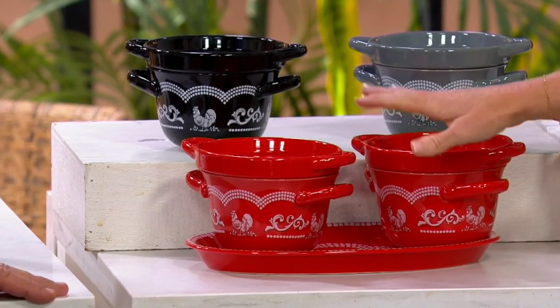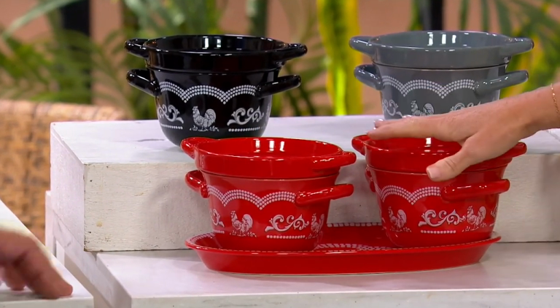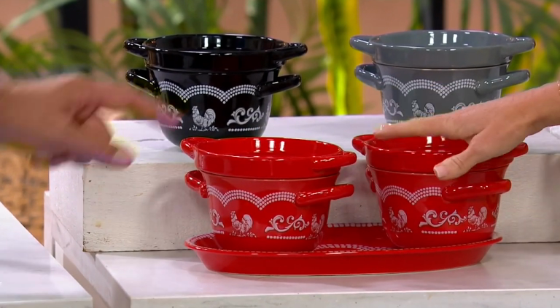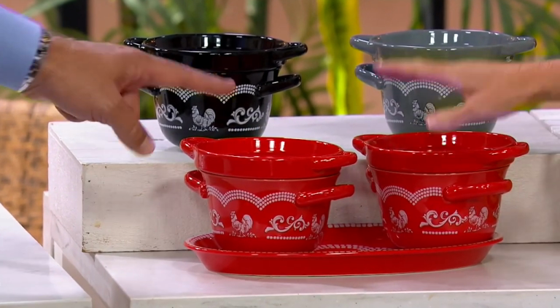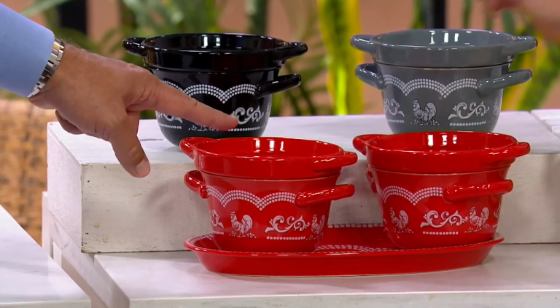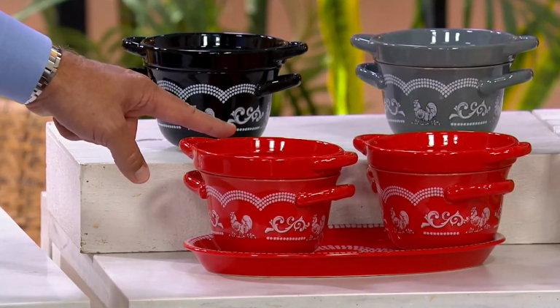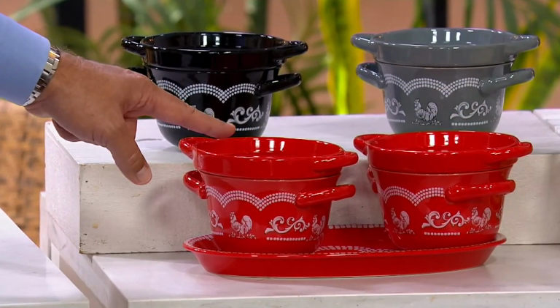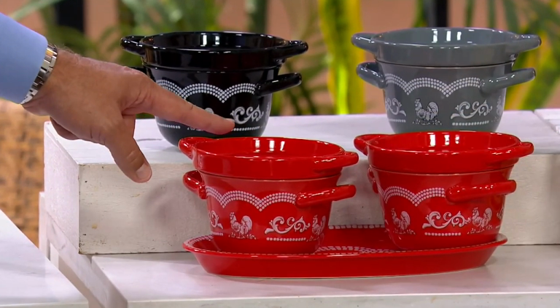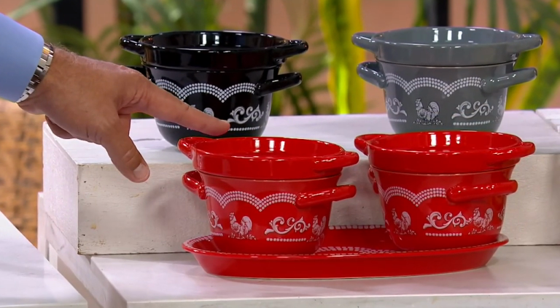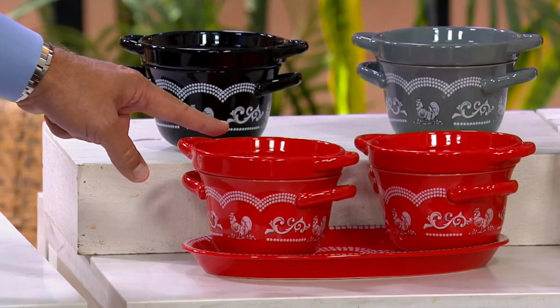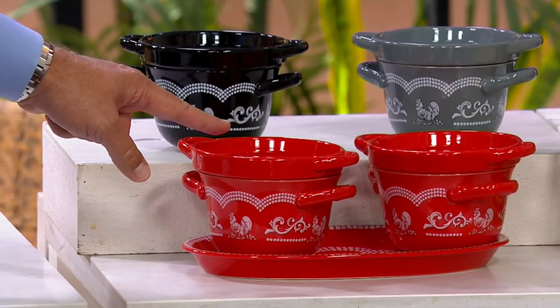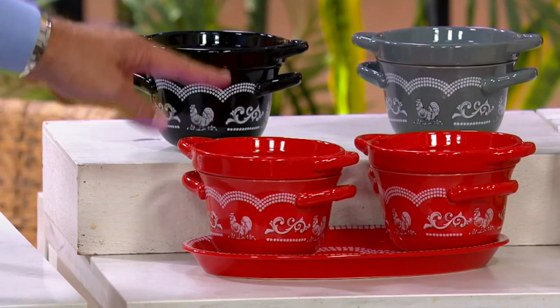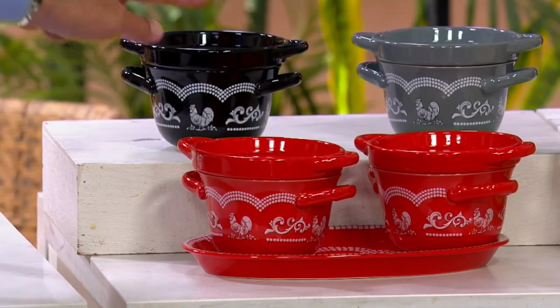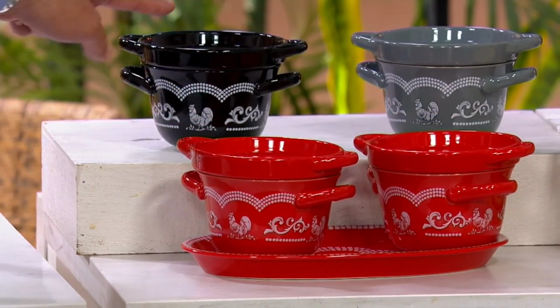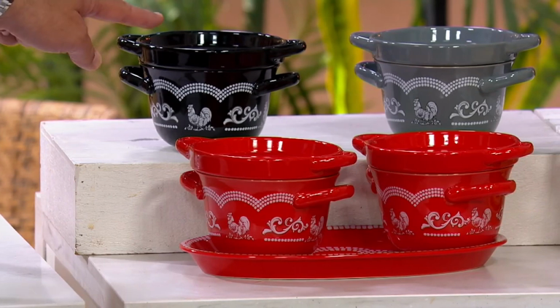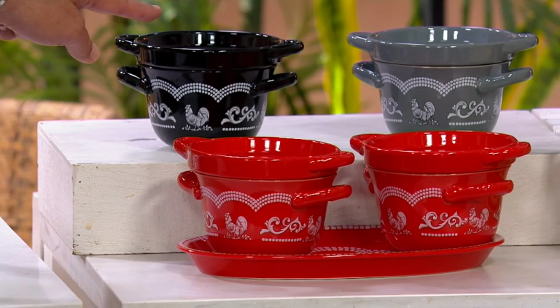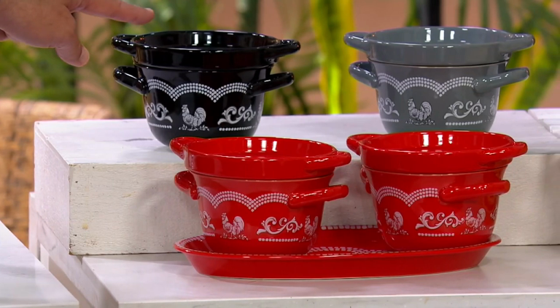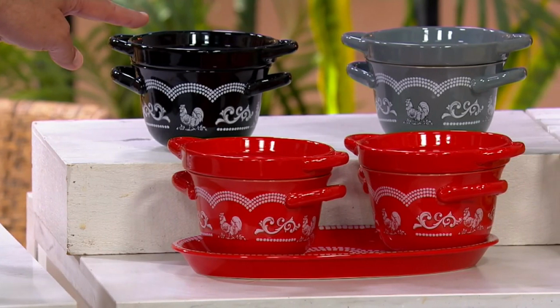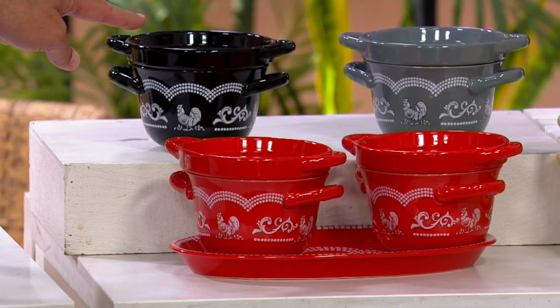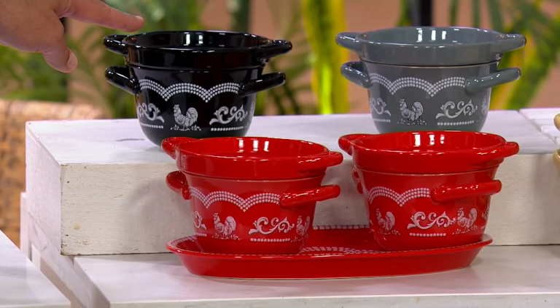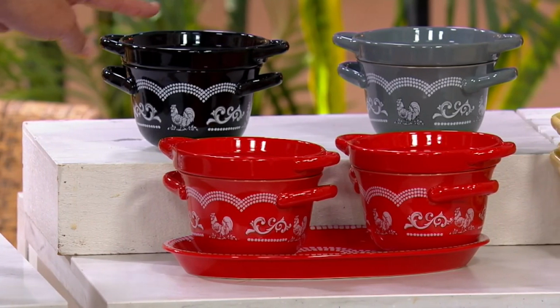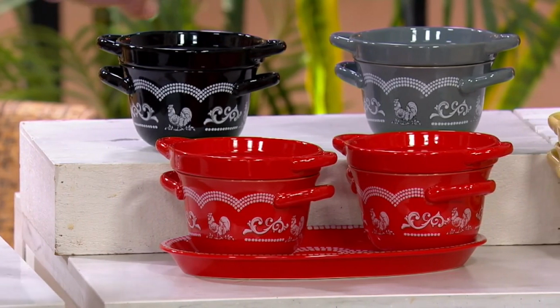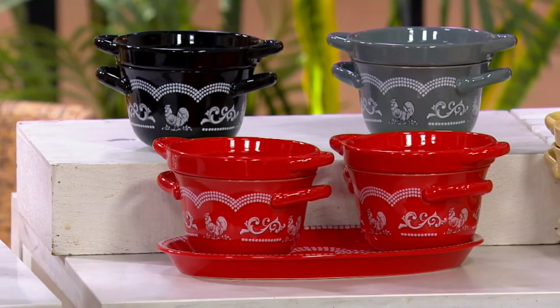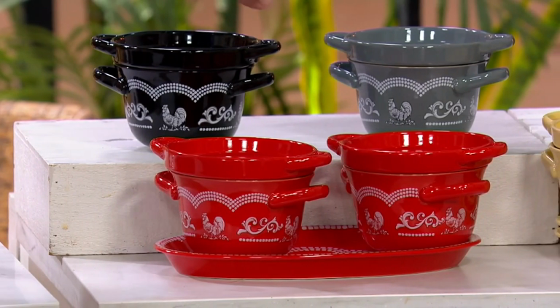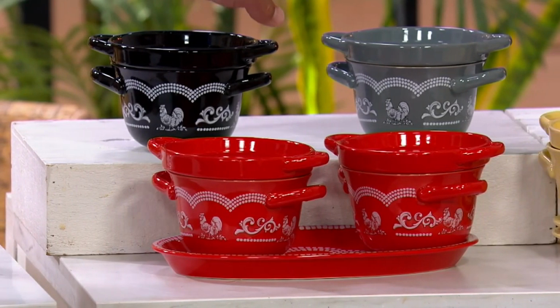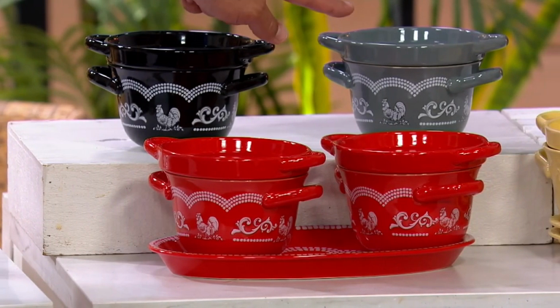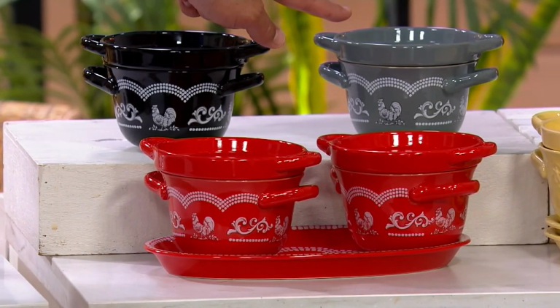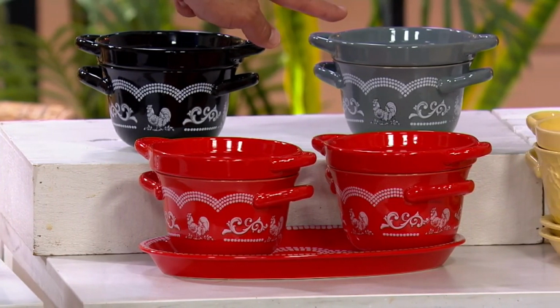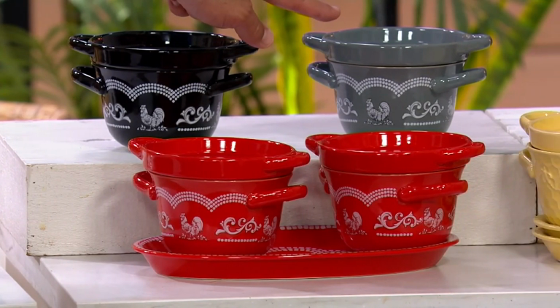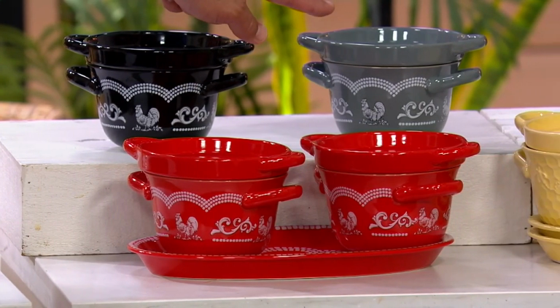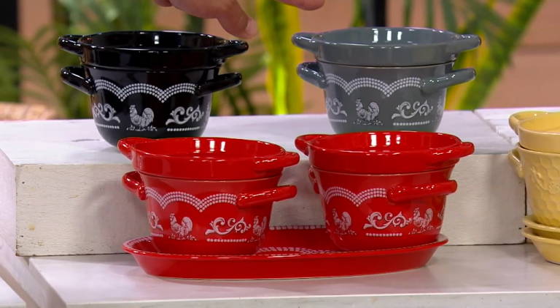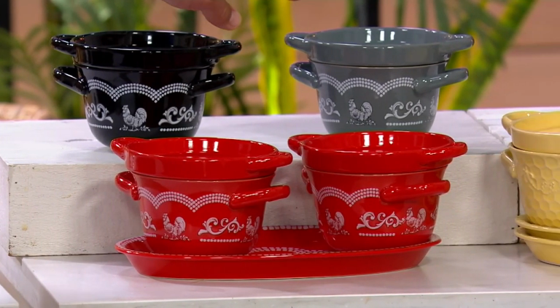We have it in red — red doodle, 500. Black doodle, 440. And gray doodle, 175.